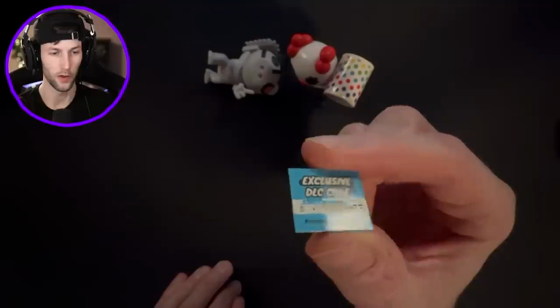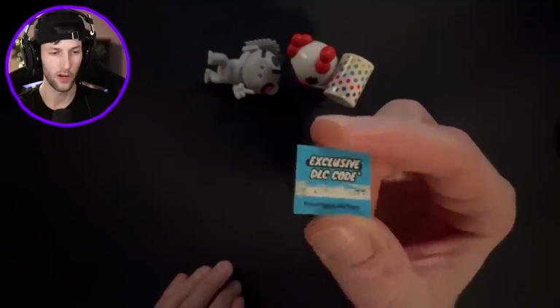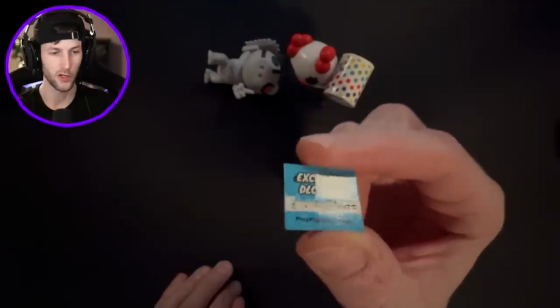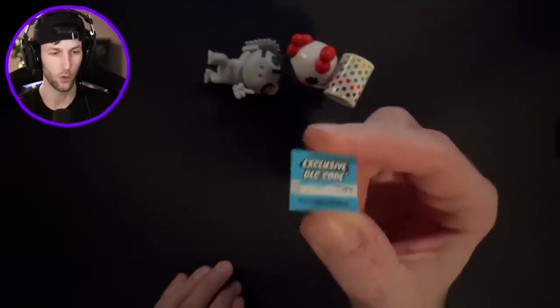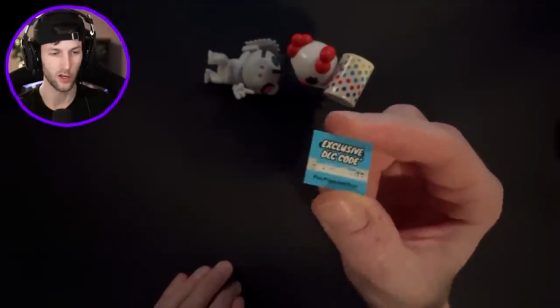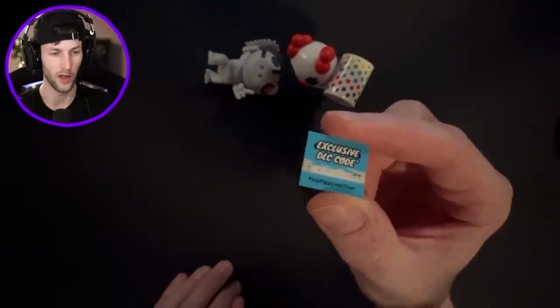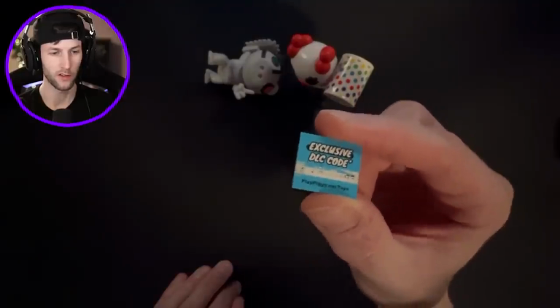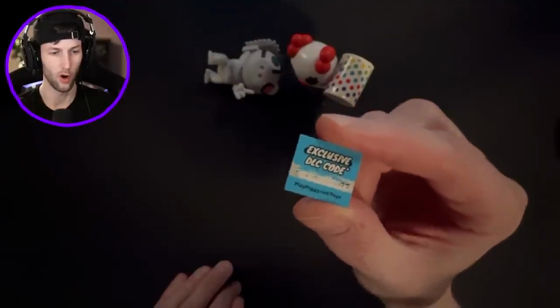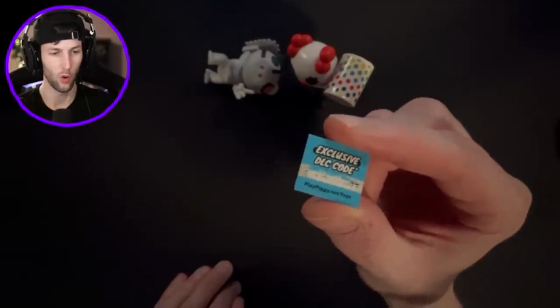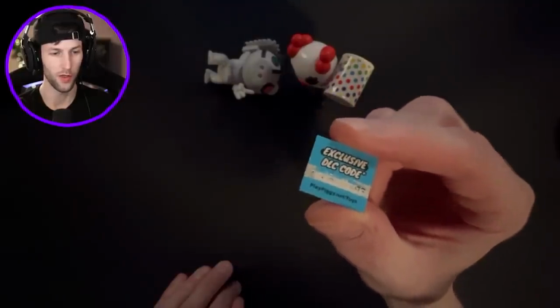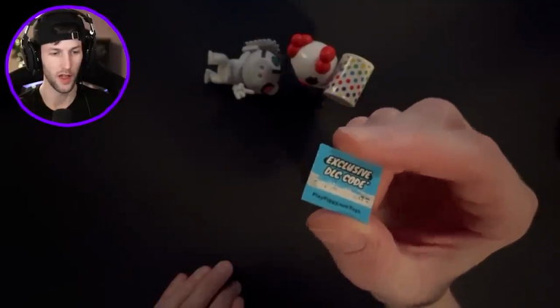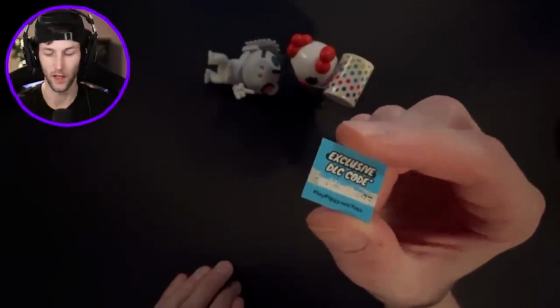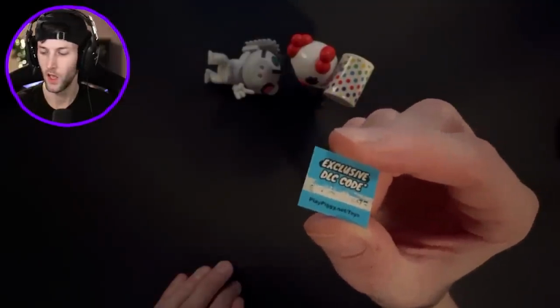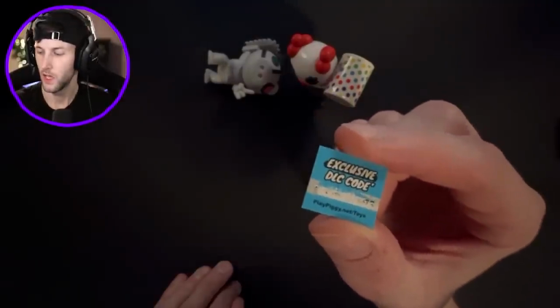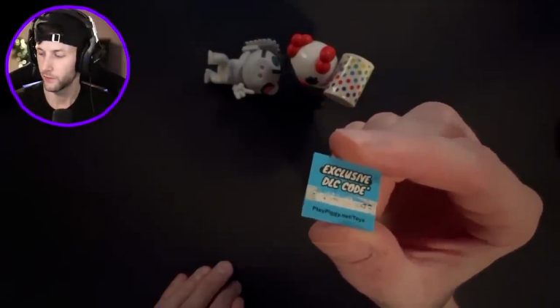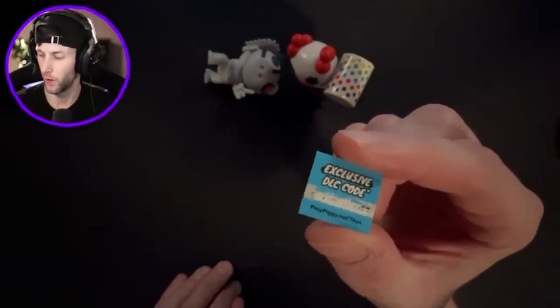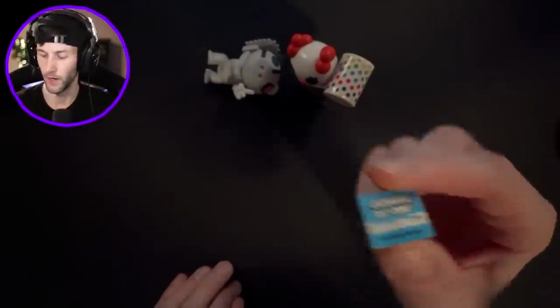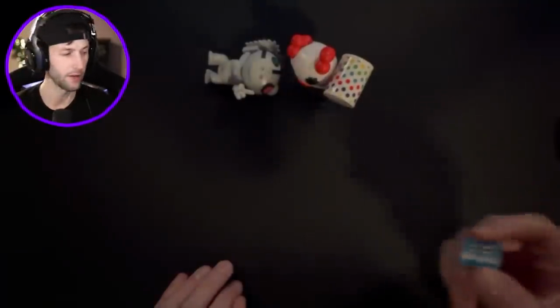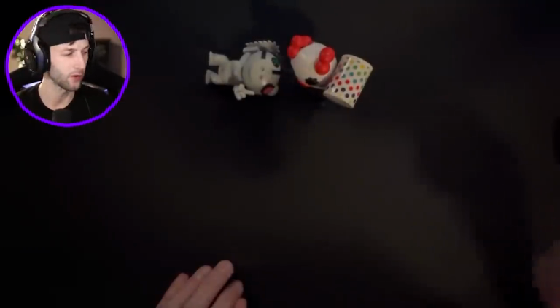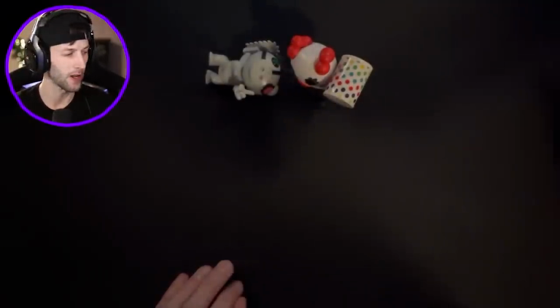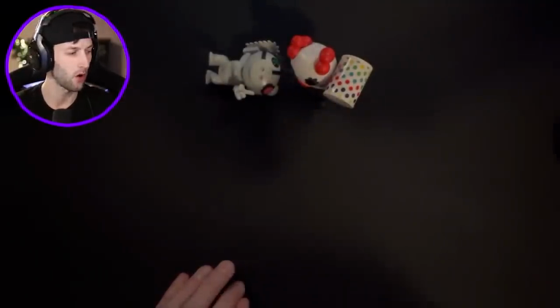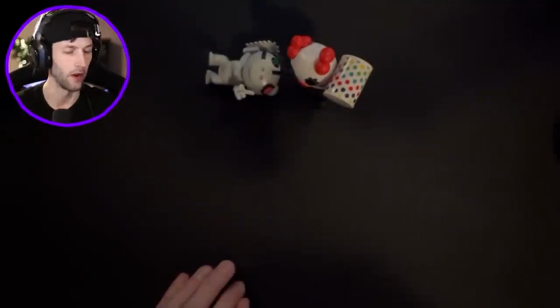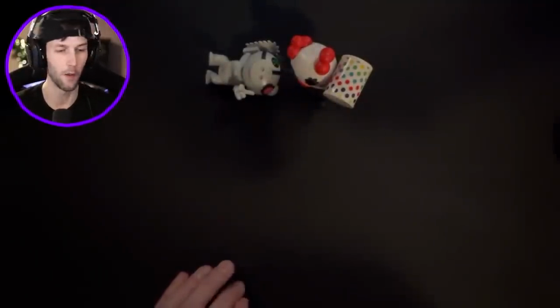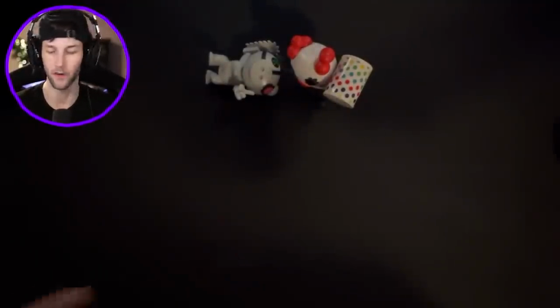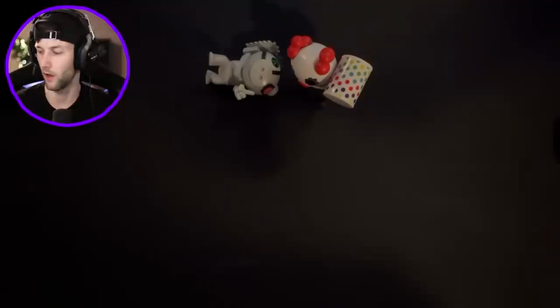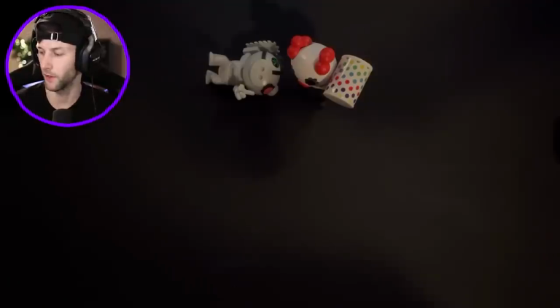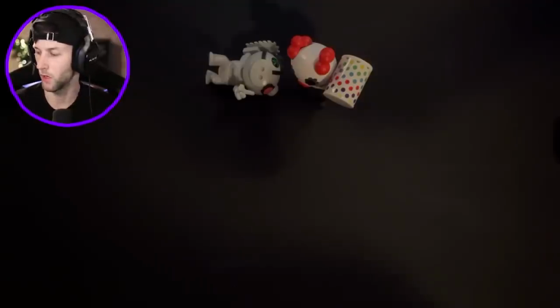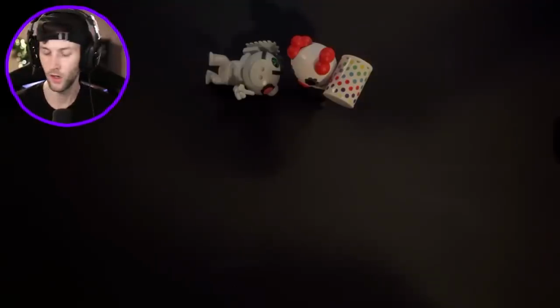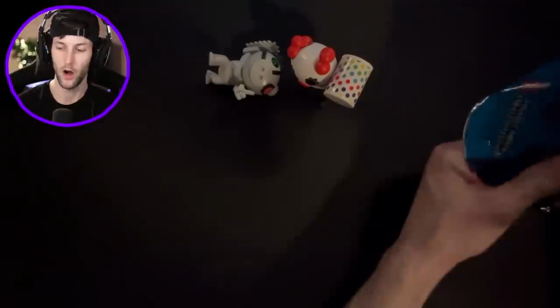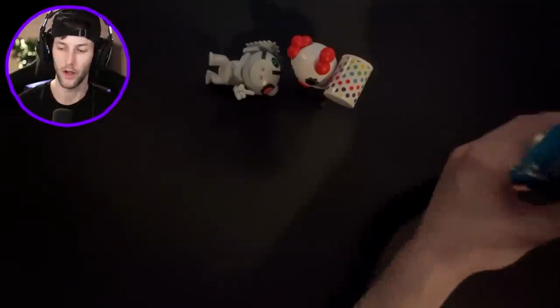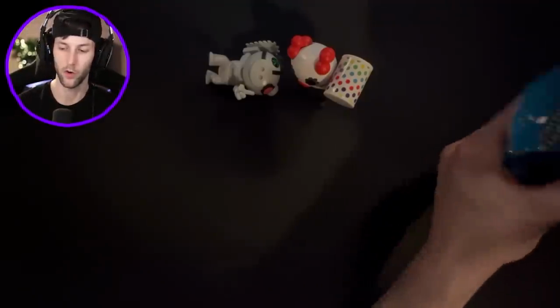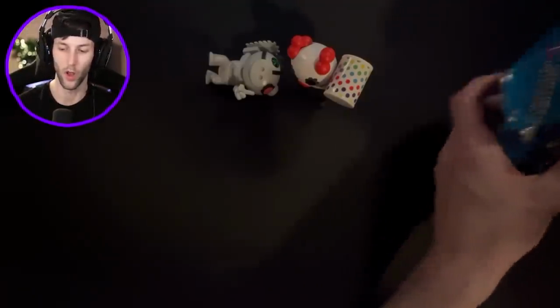Well, this code just went to waste - the whole thing is ruined. I scratched all the numbers off. All right, next toy.